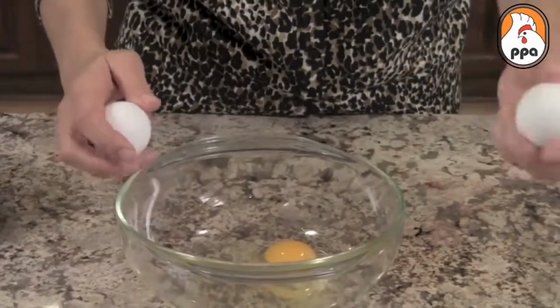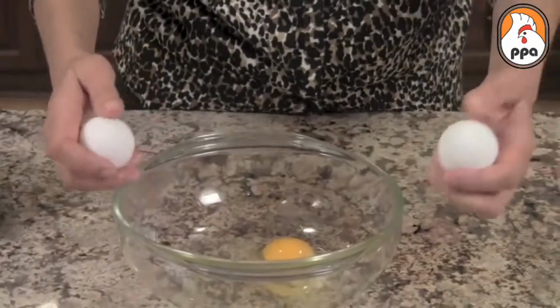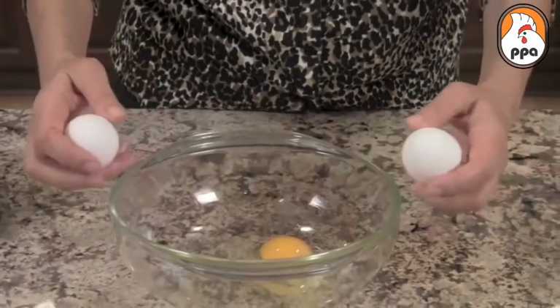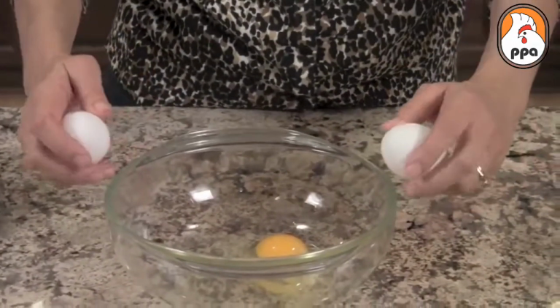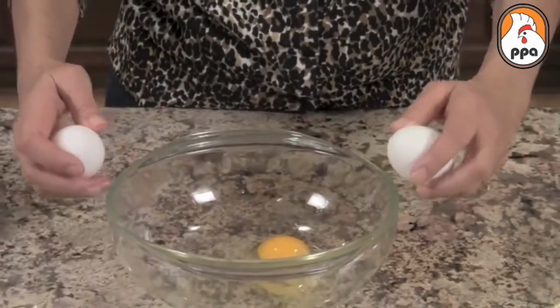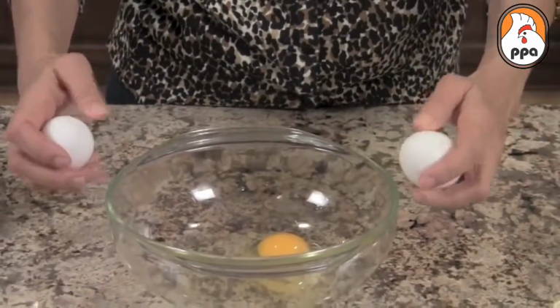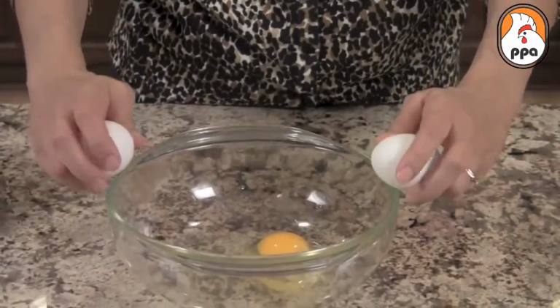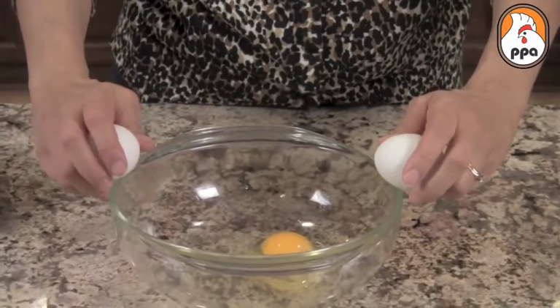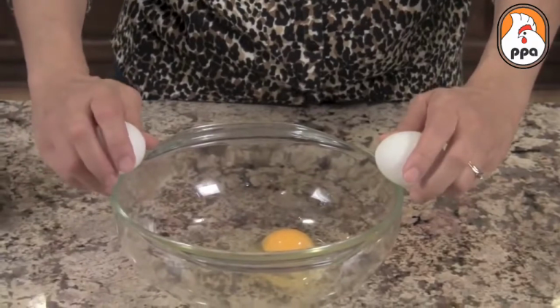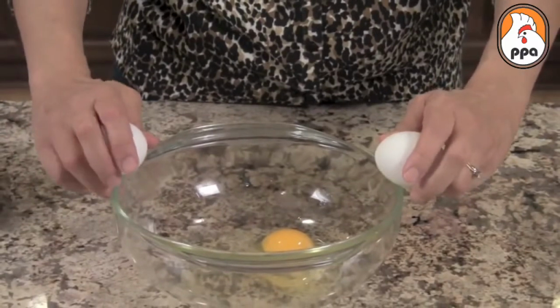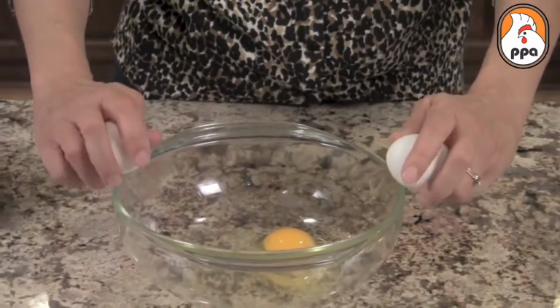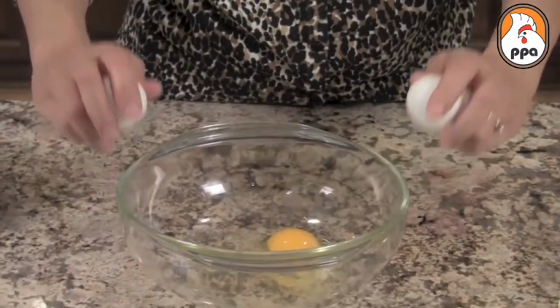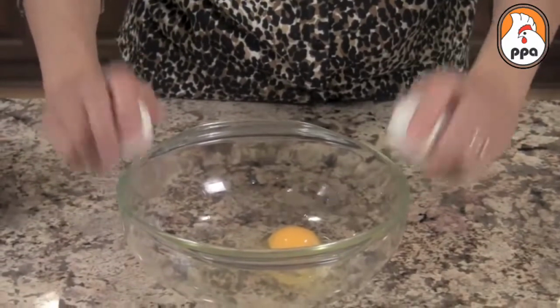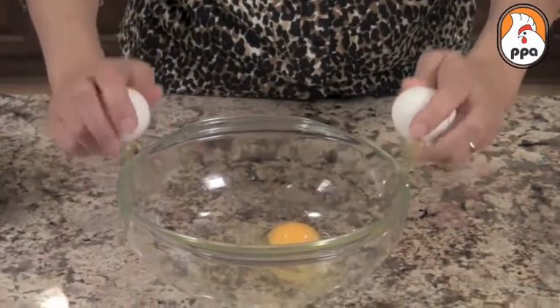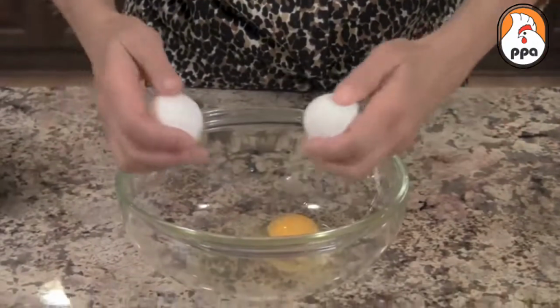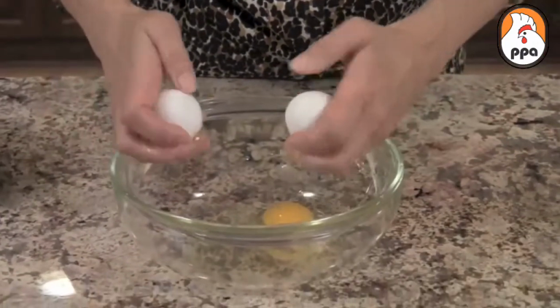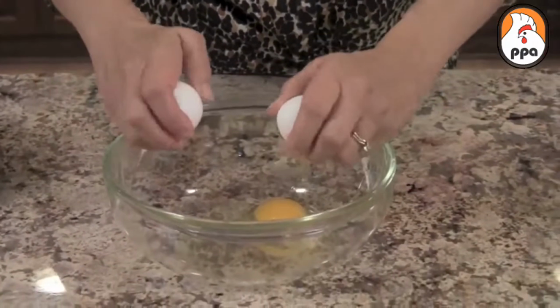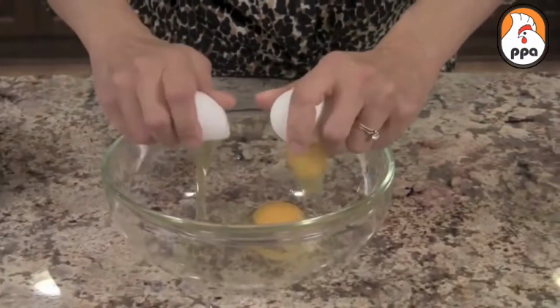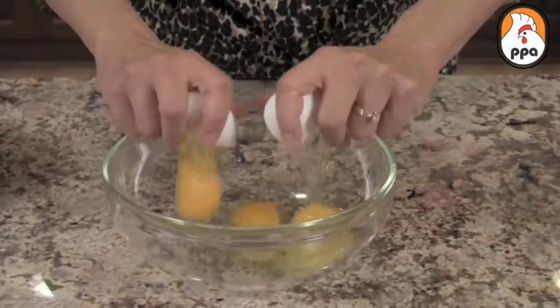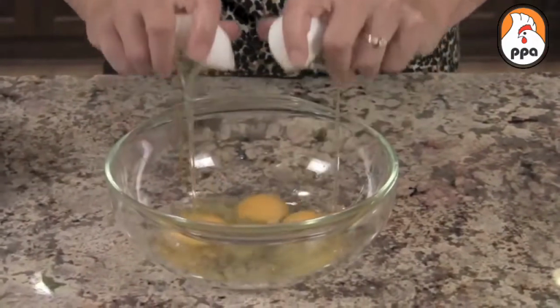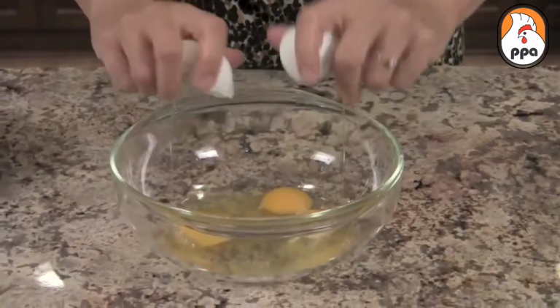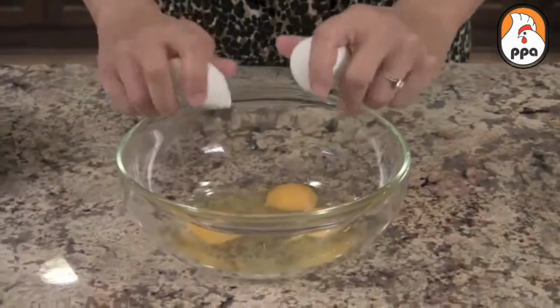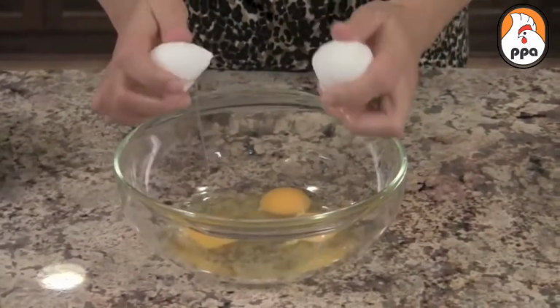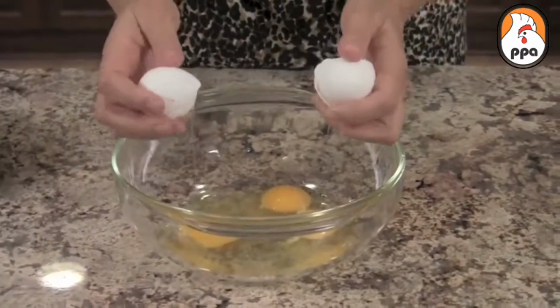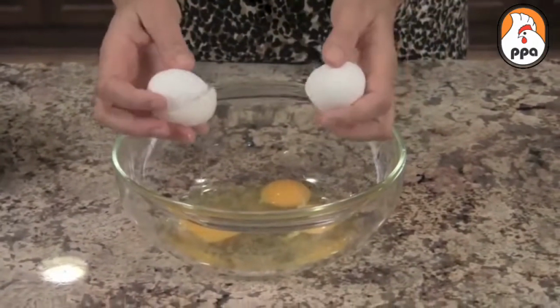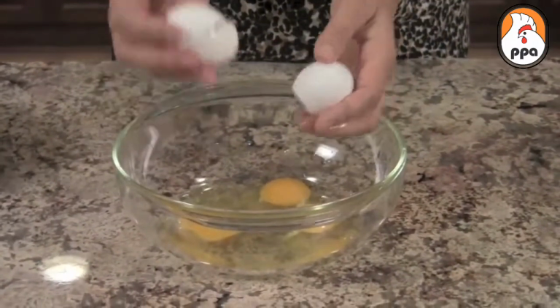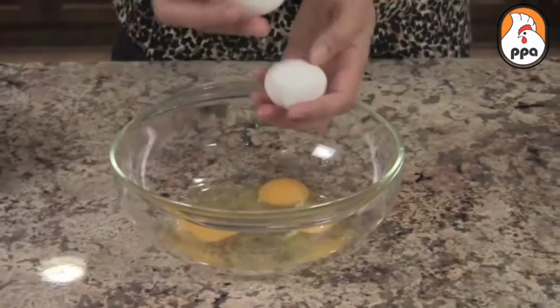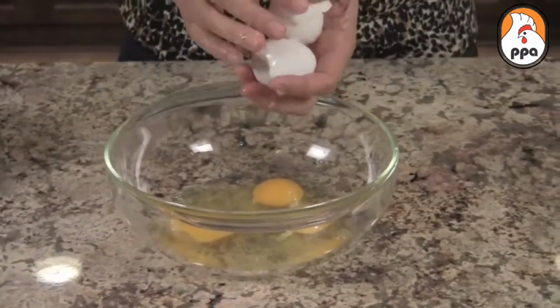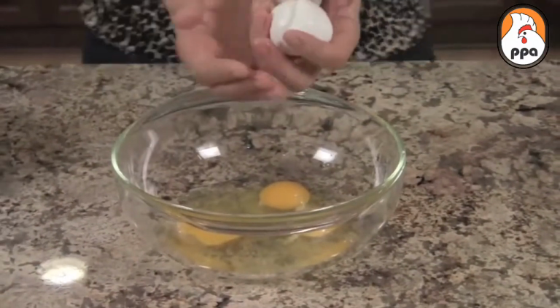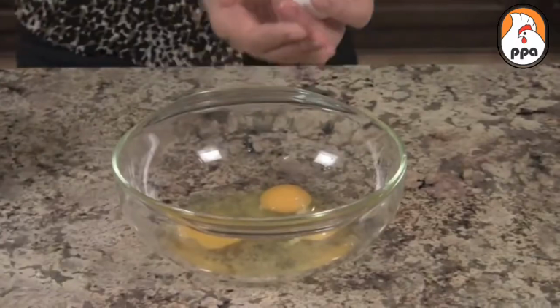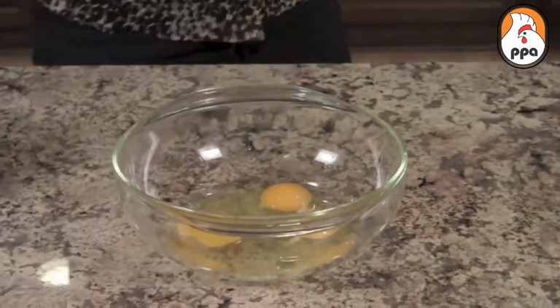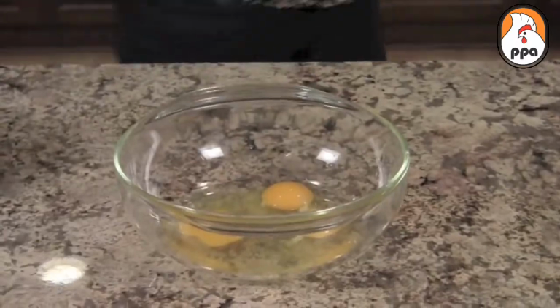Okay, here we go. Ready? There you go — just like that.